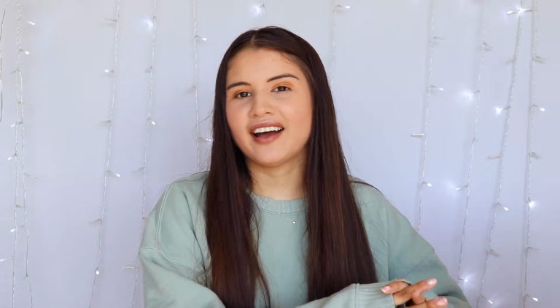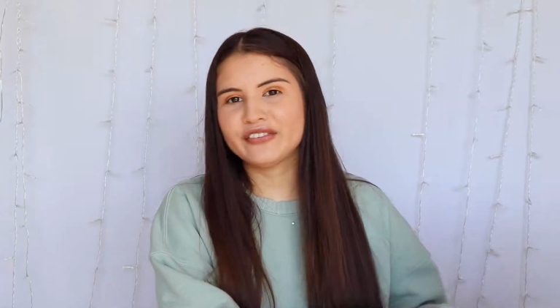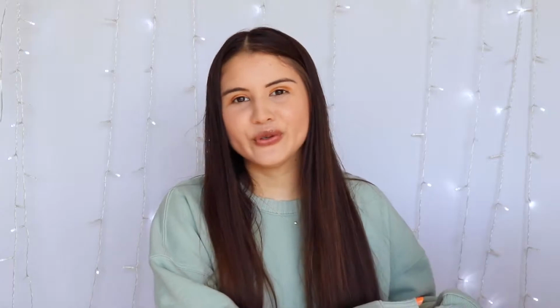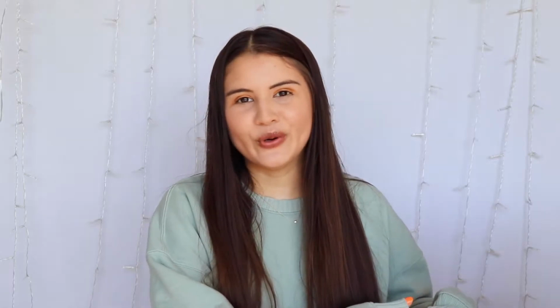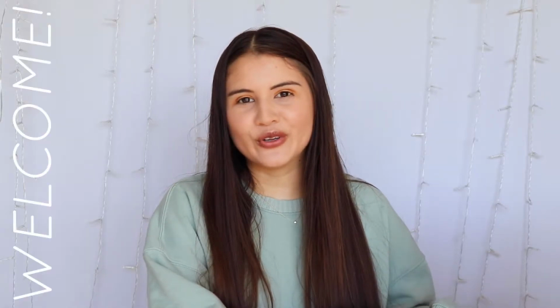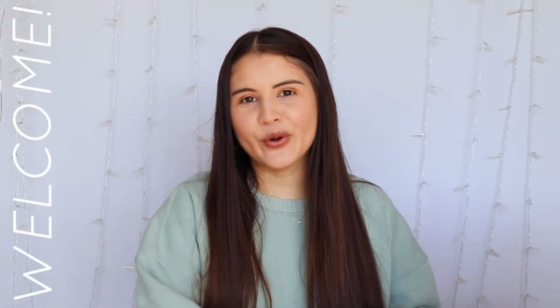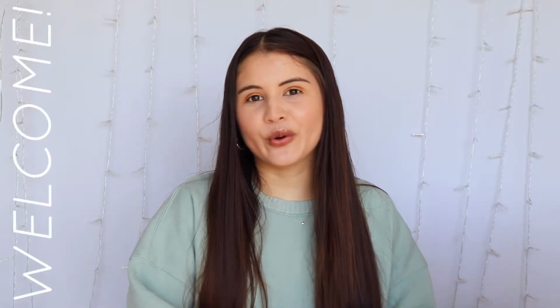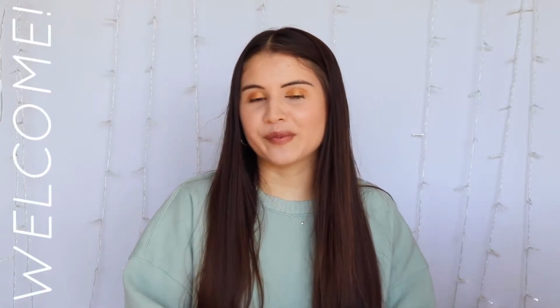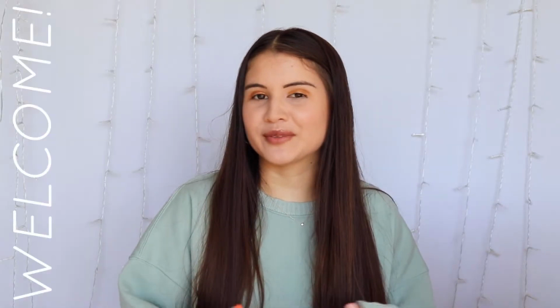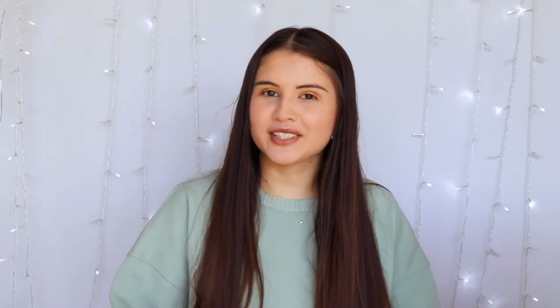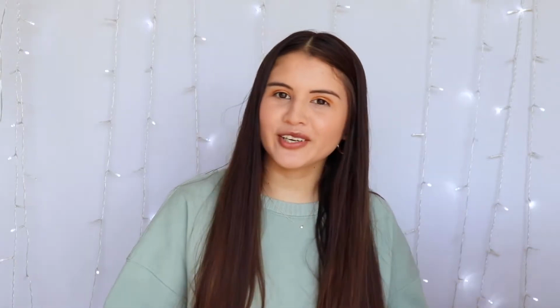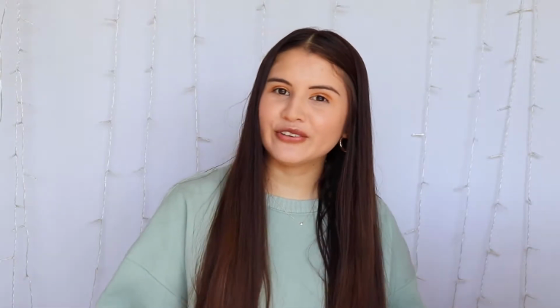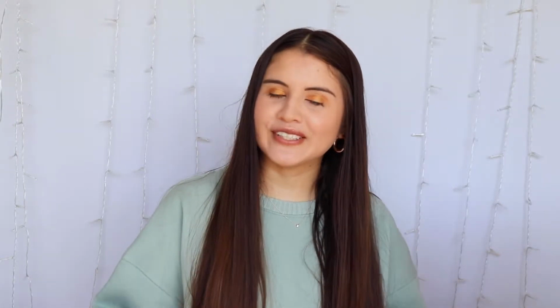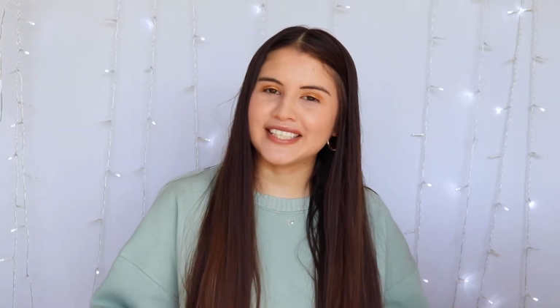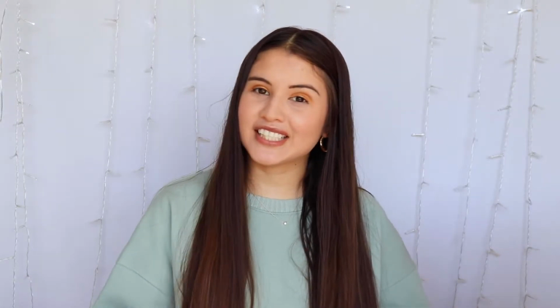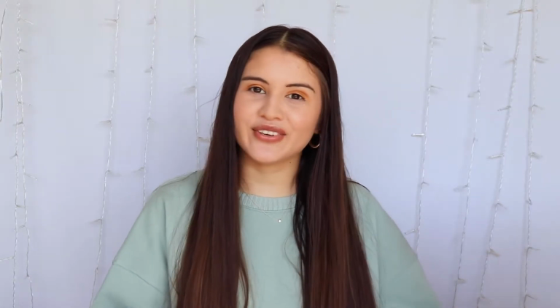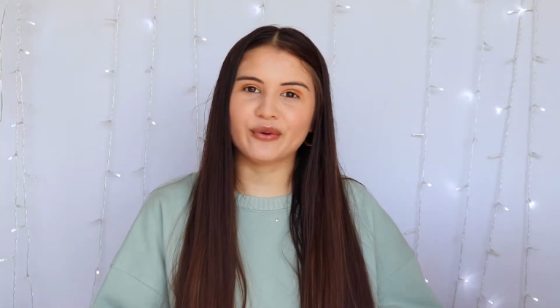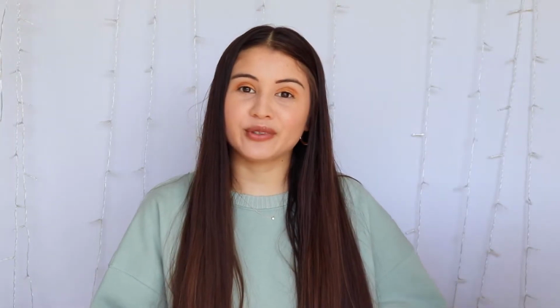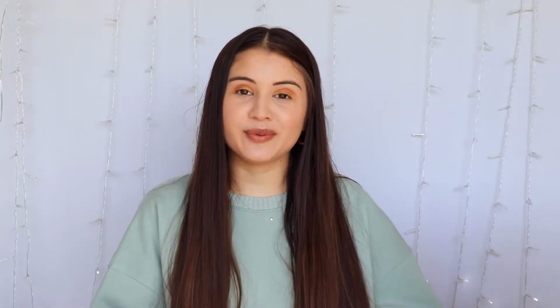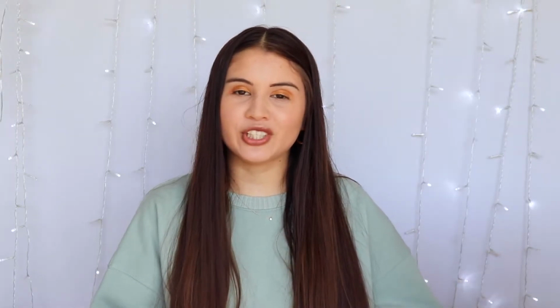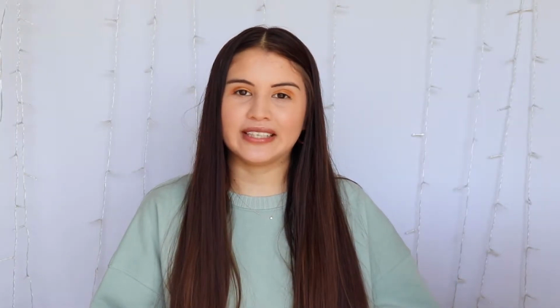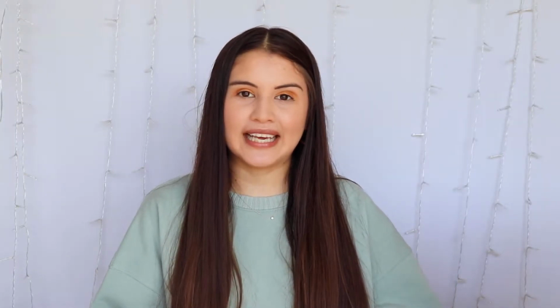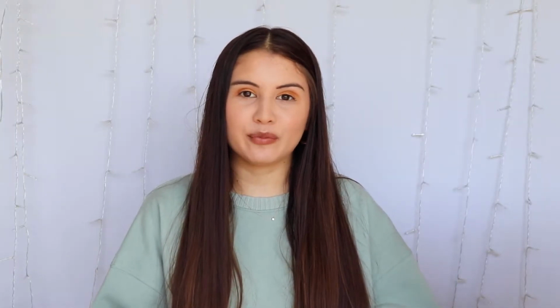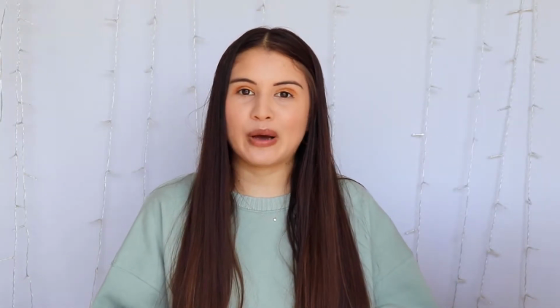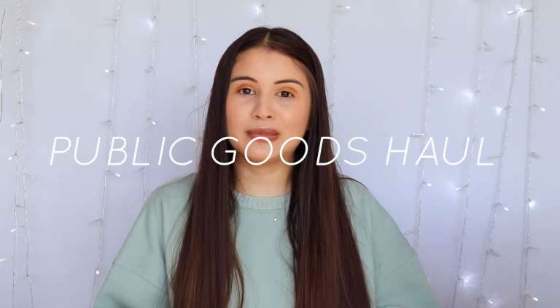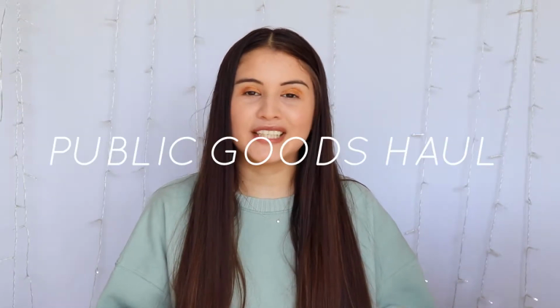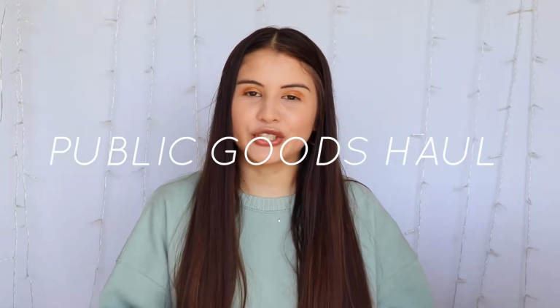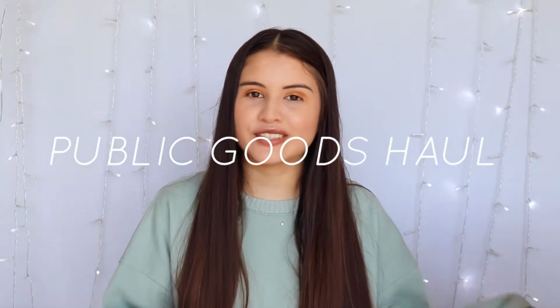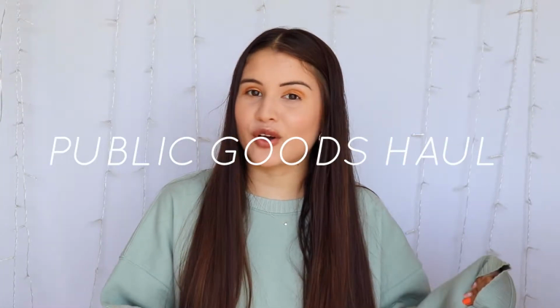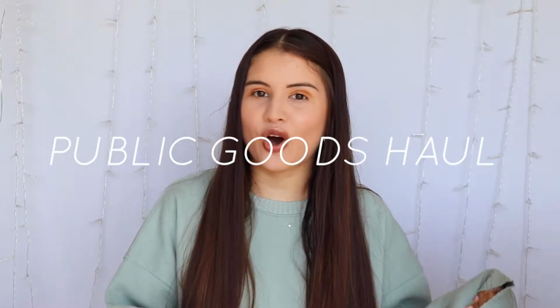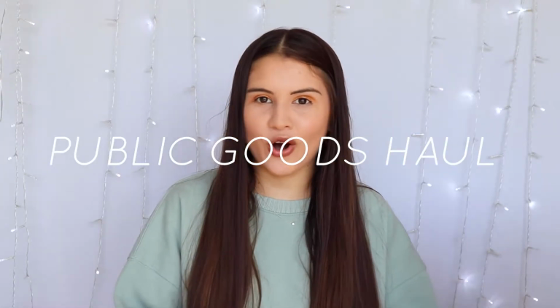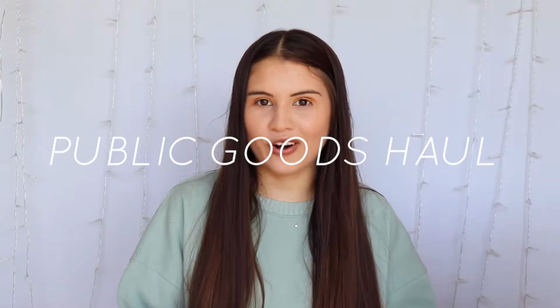Hi everyone, welcome or welcome back to my channel. For today's video, I'm going to be sharing a Public Goods haul.